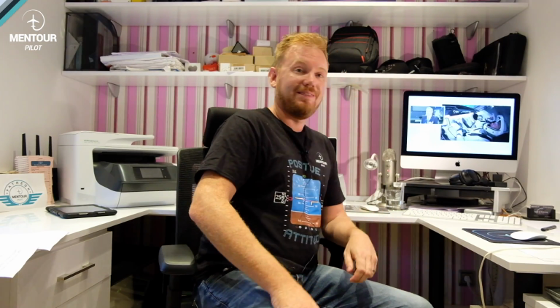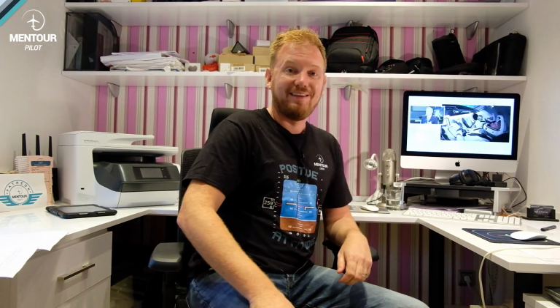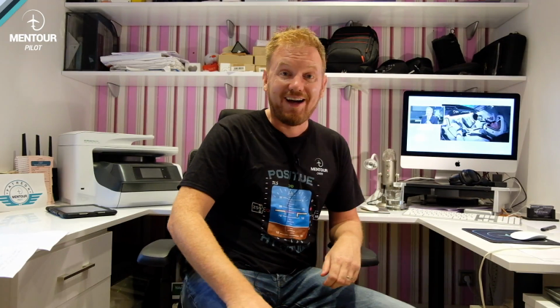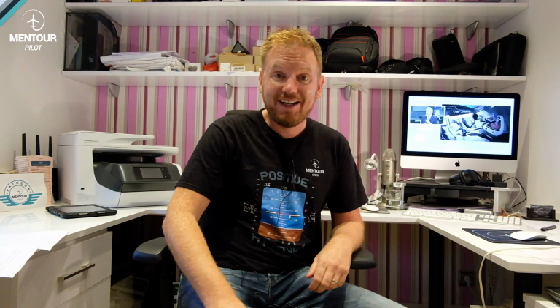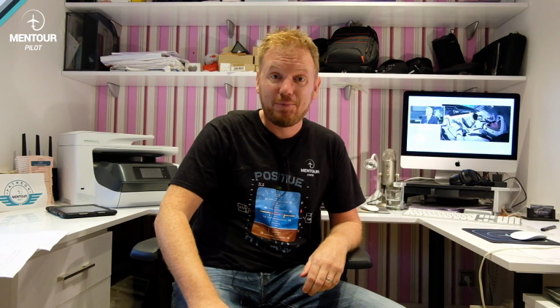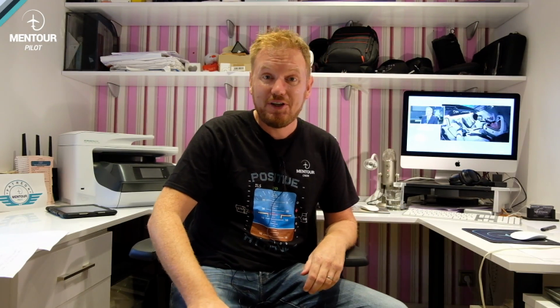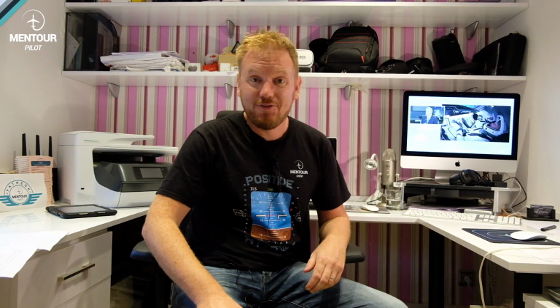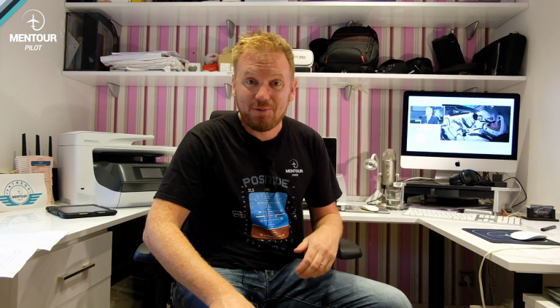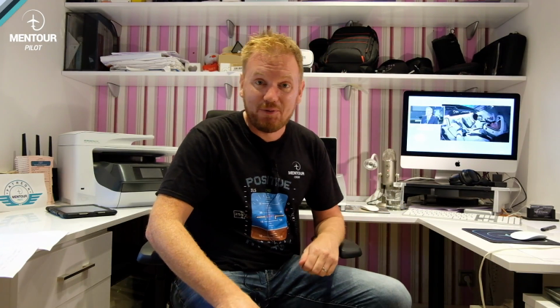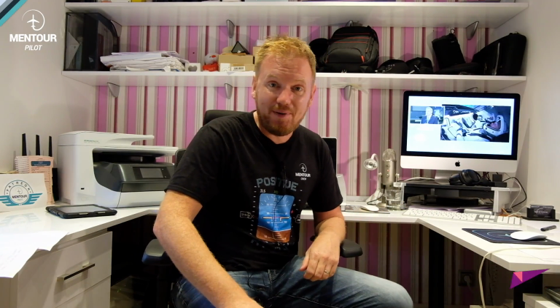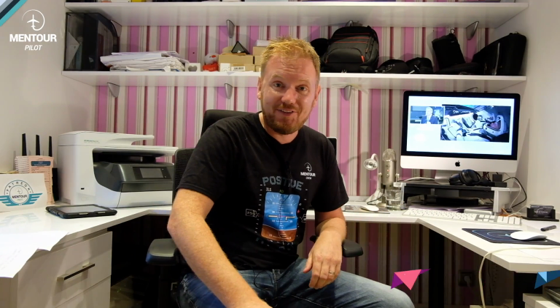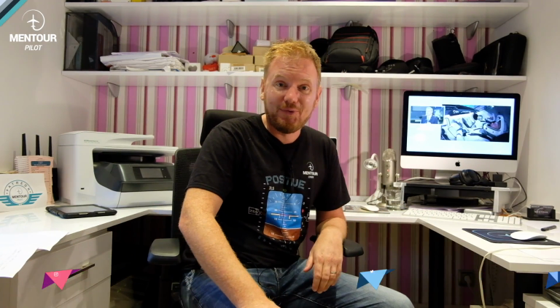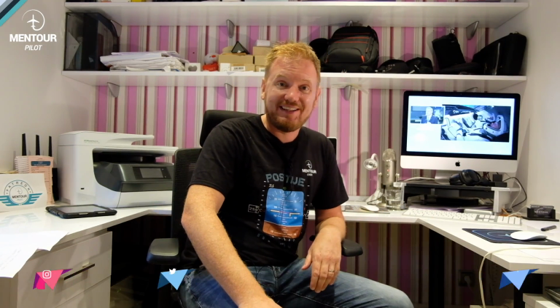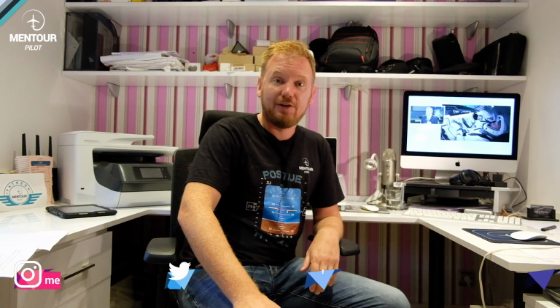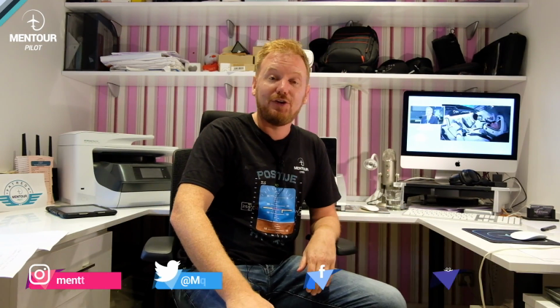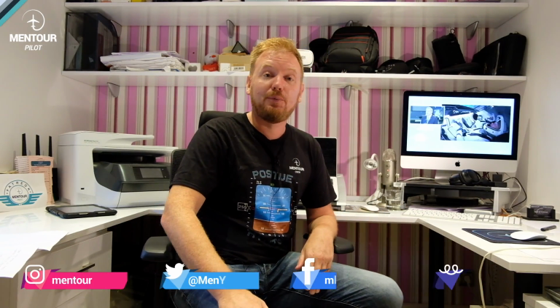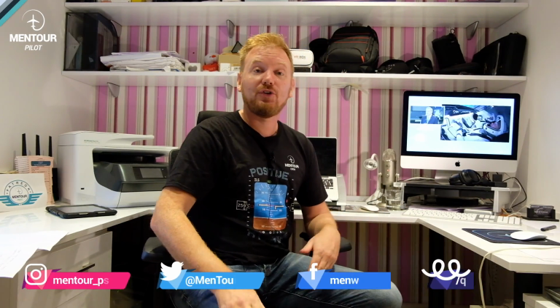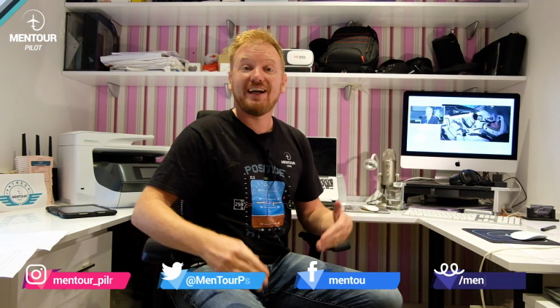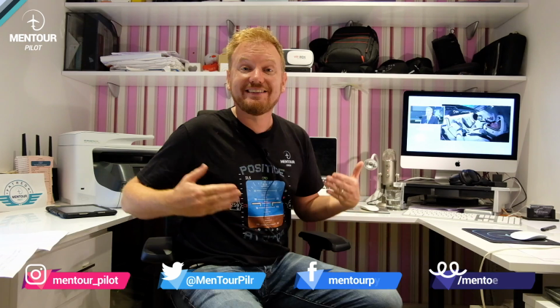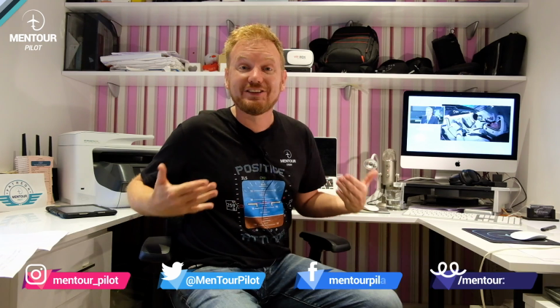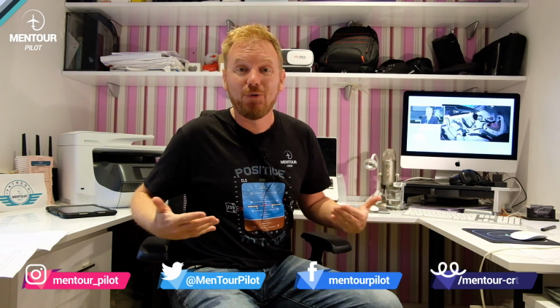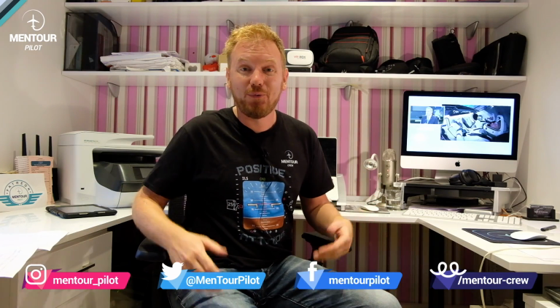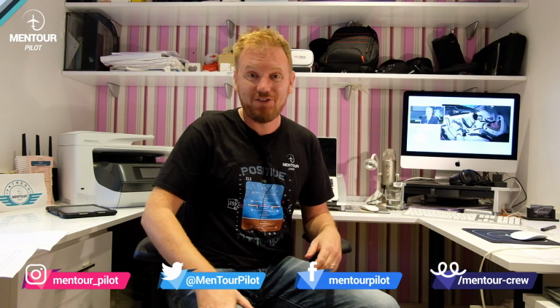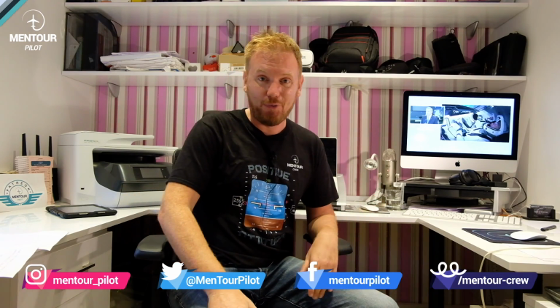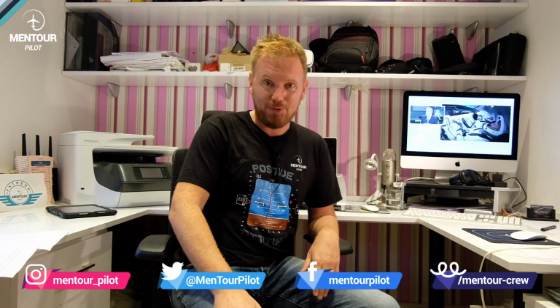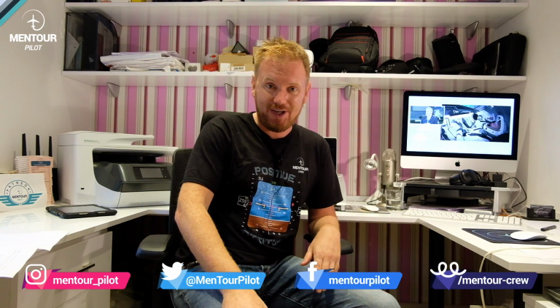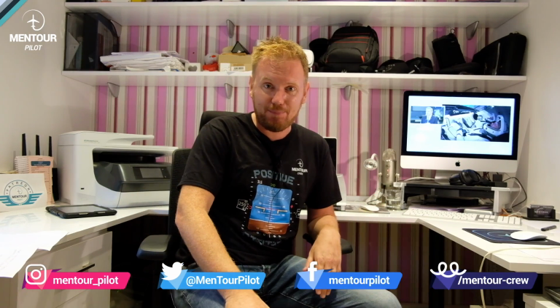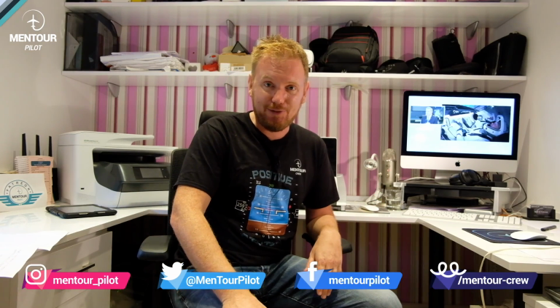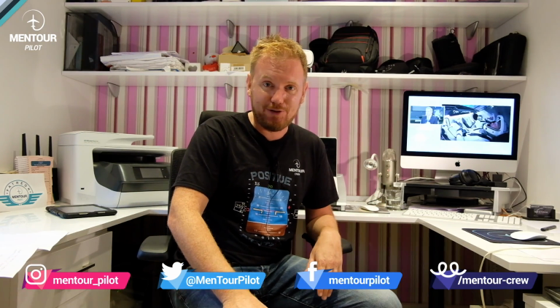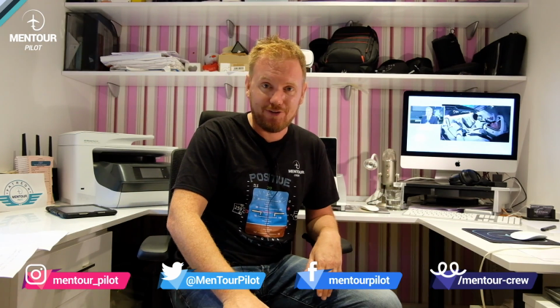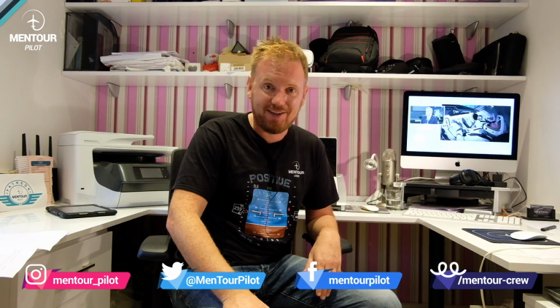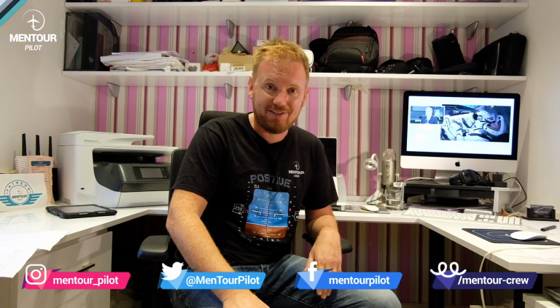Hi everybody, very welcome to Mentor and yet another video podcast. As always, I hope you're doing absolutely fantastic.